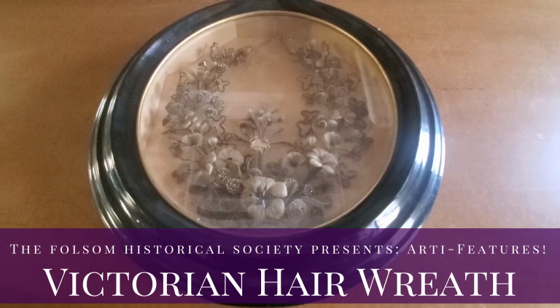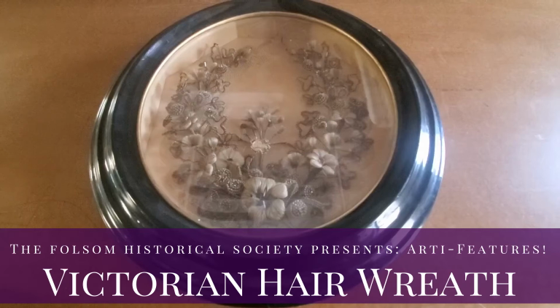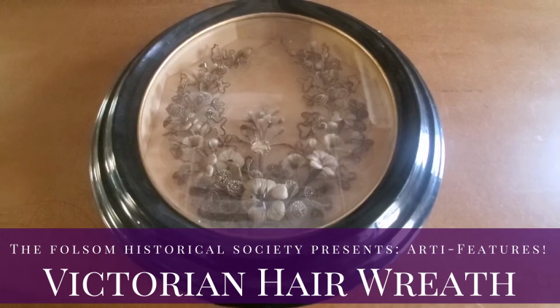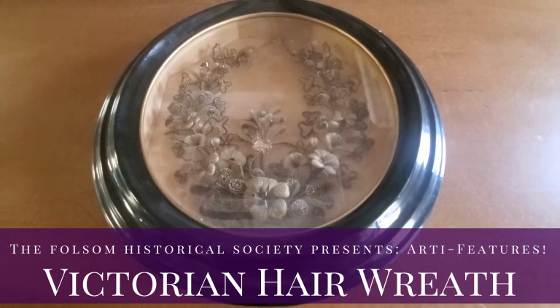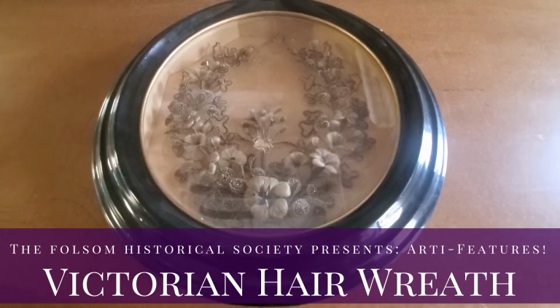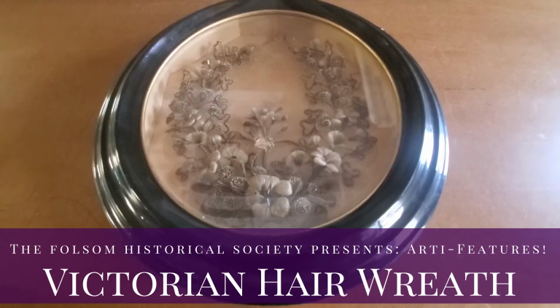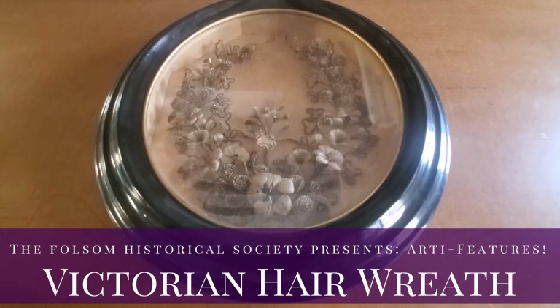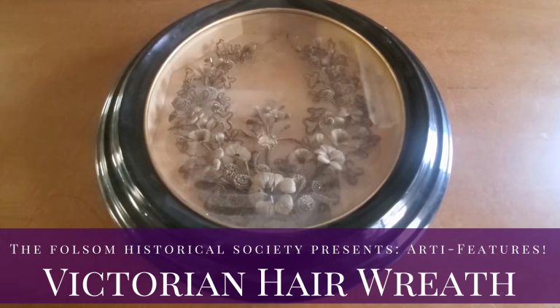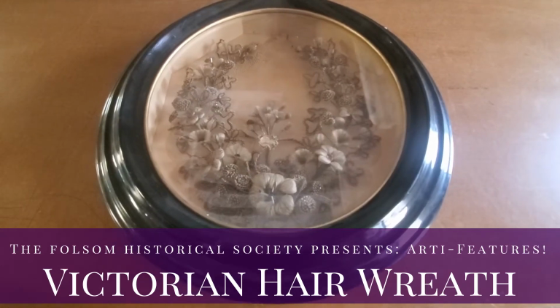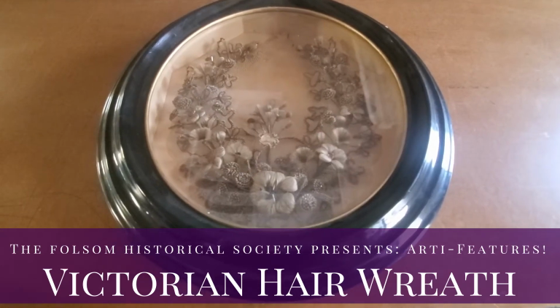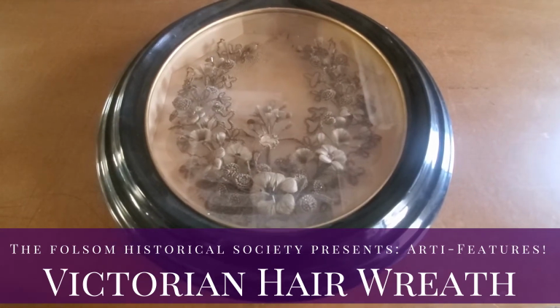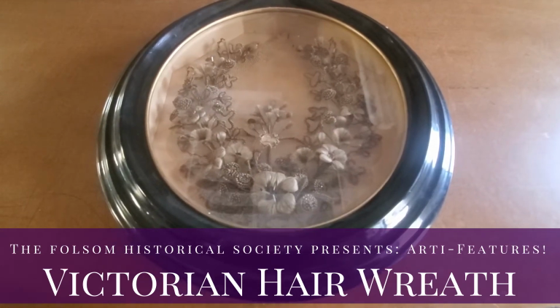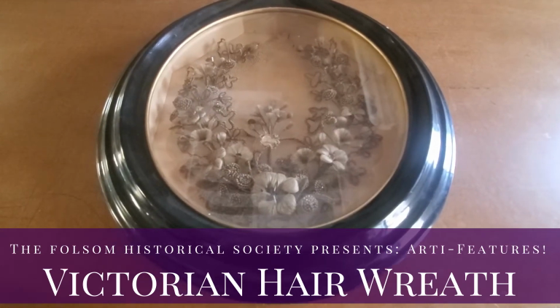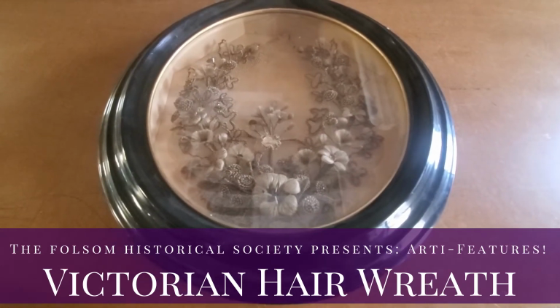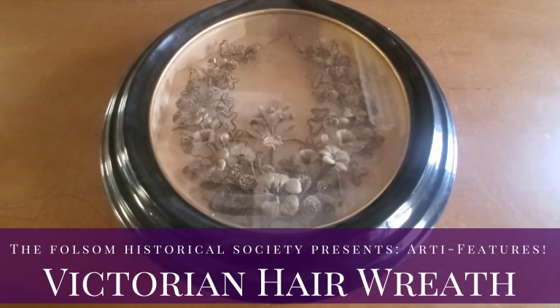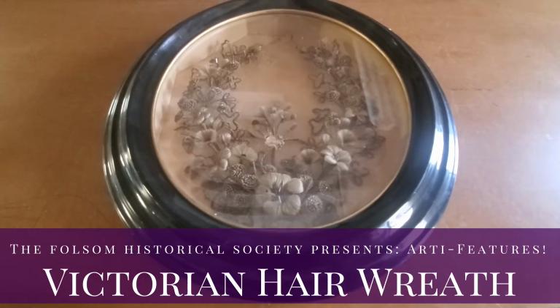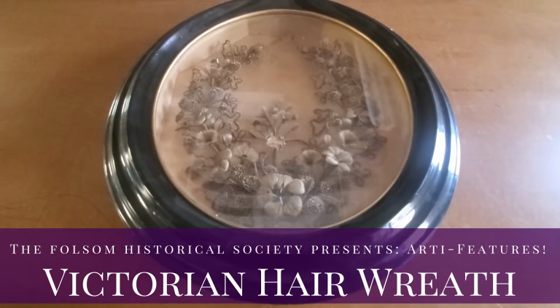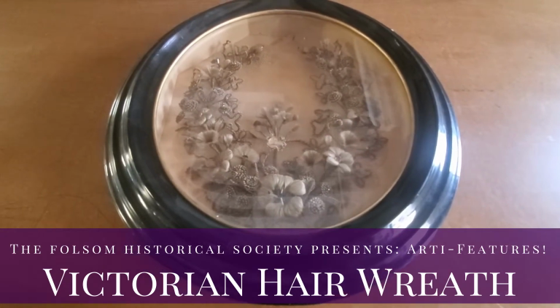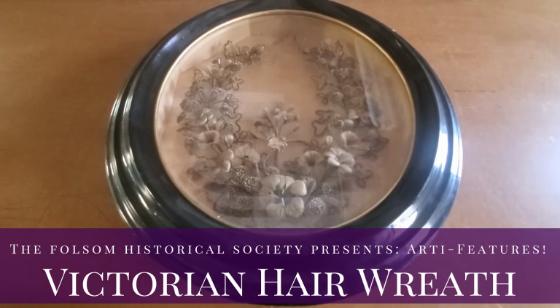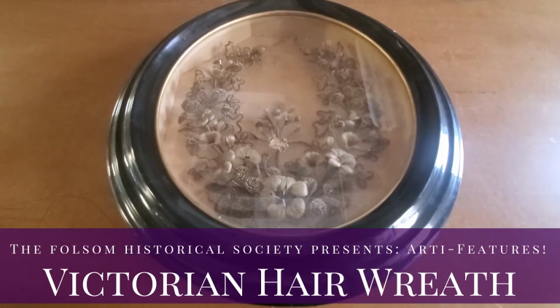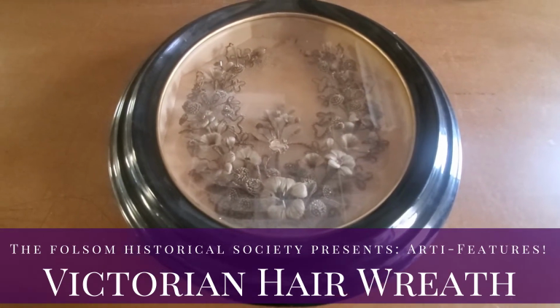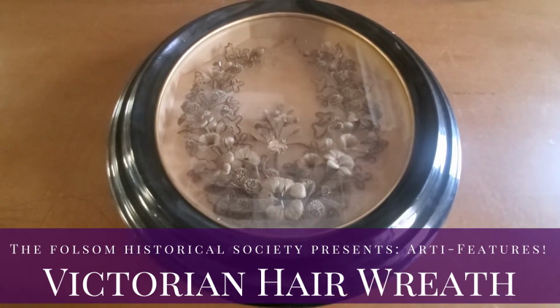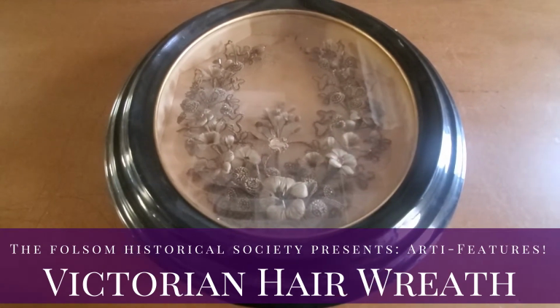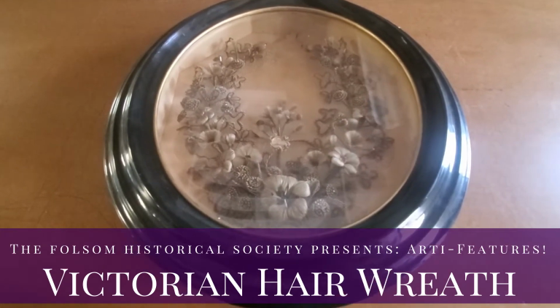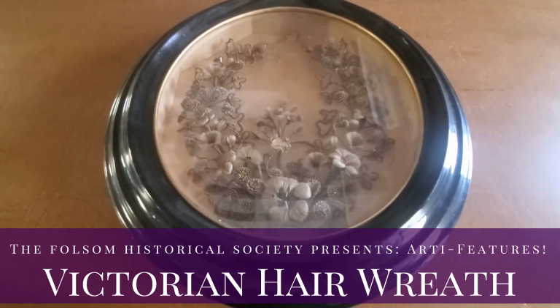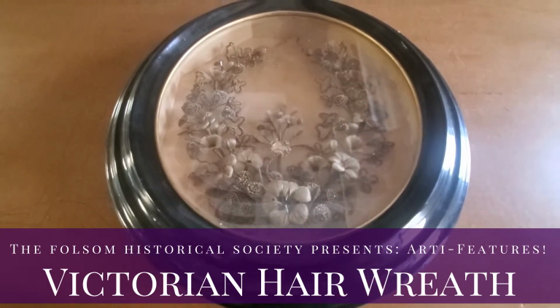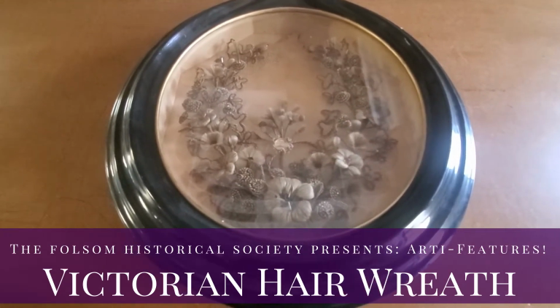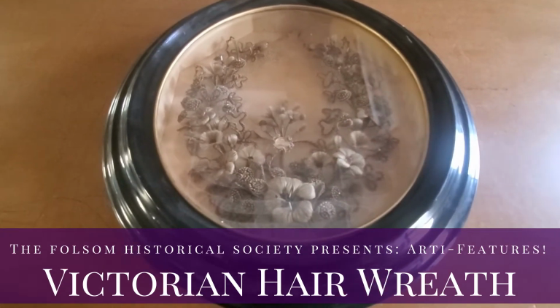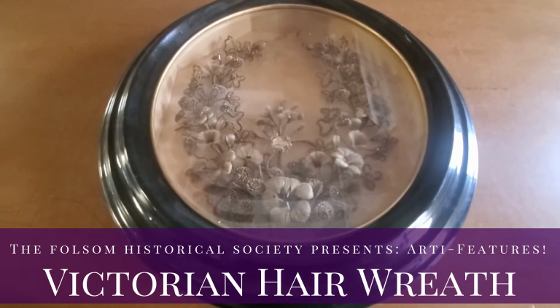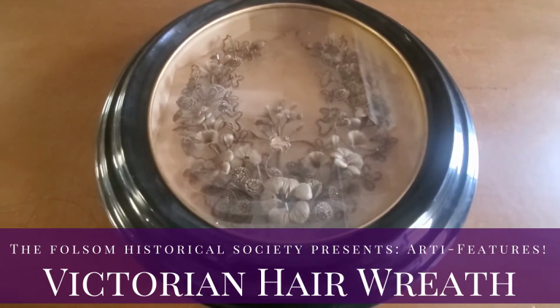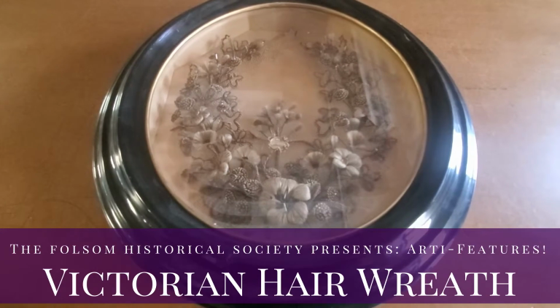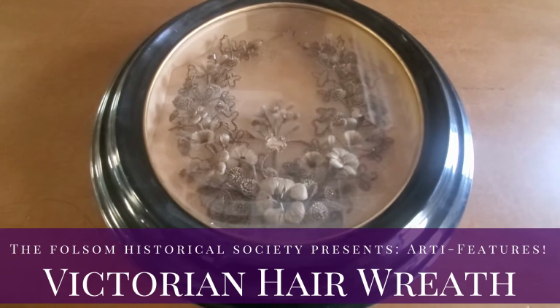First I would like to apologize for the glare on this, but it's just too cool not to share with you guys.